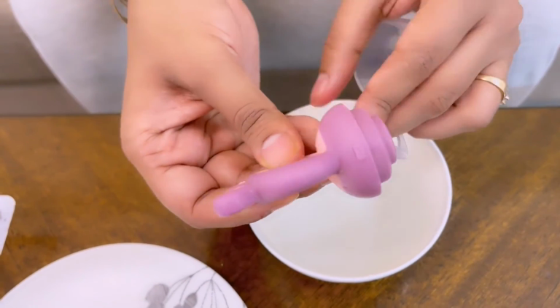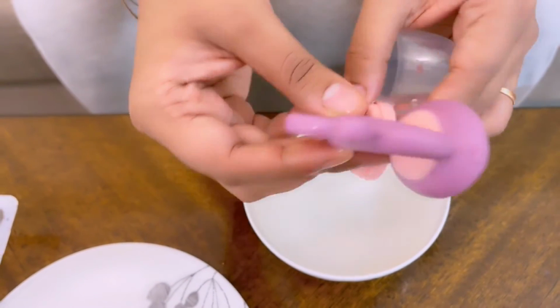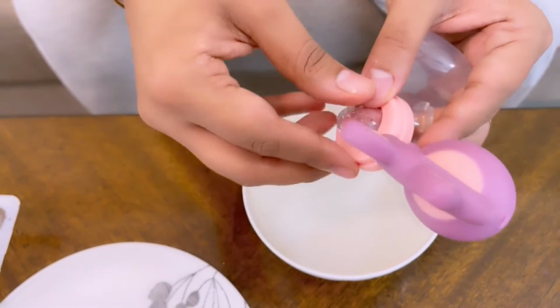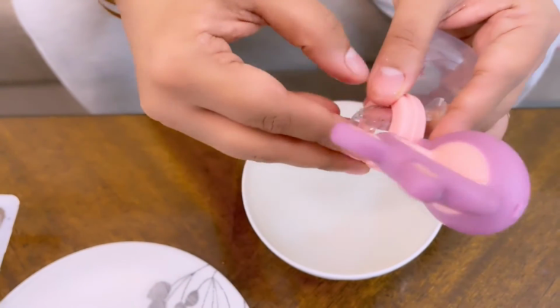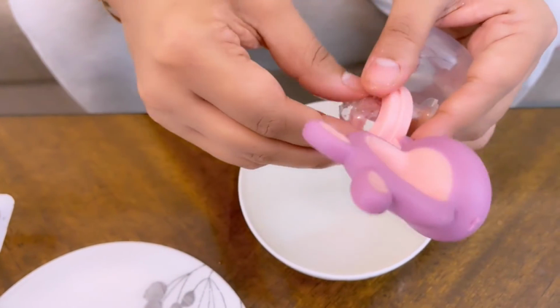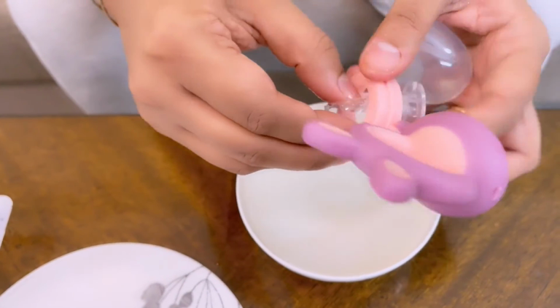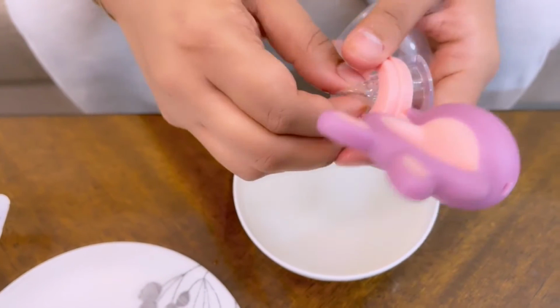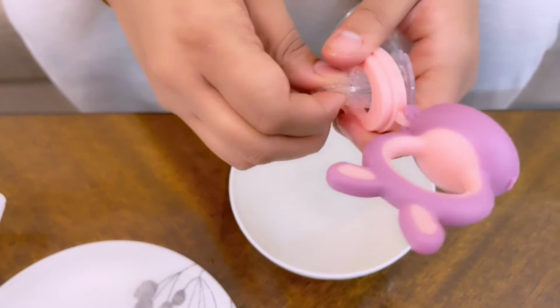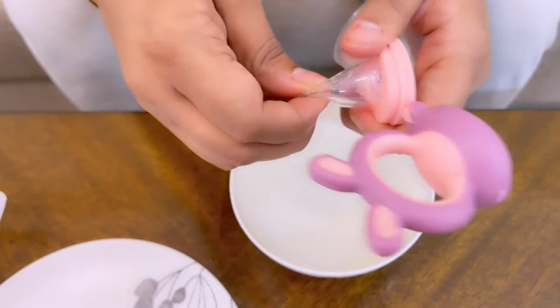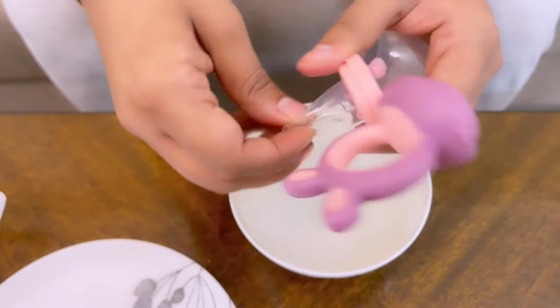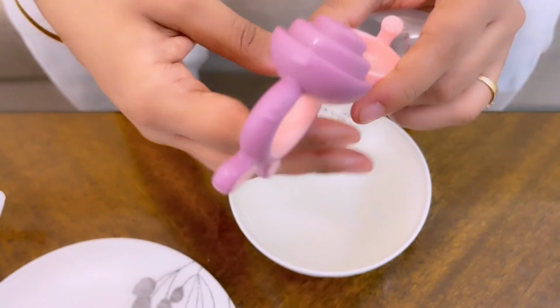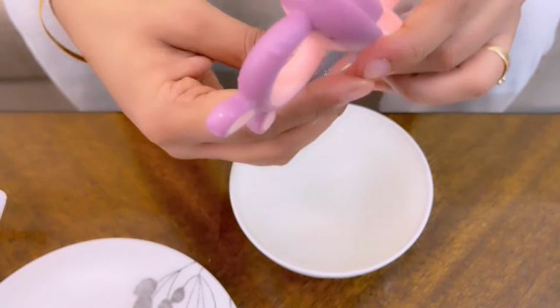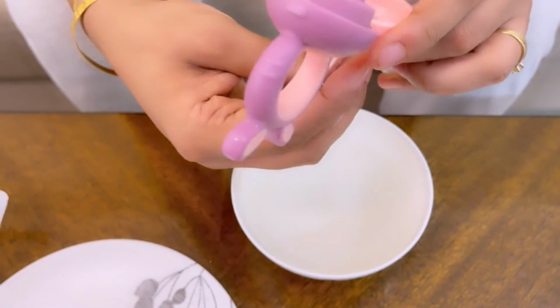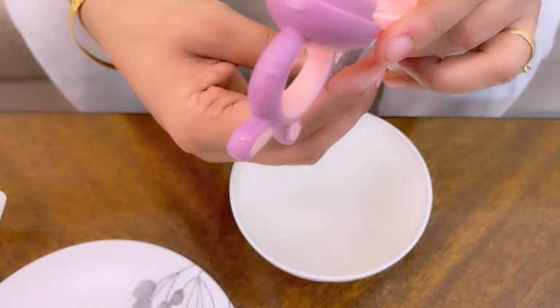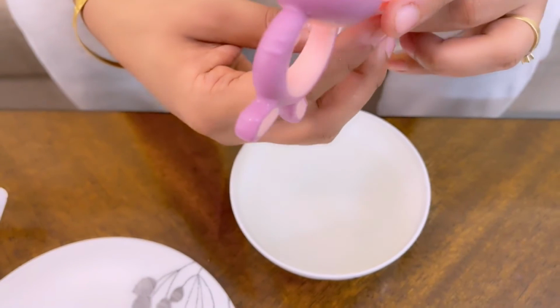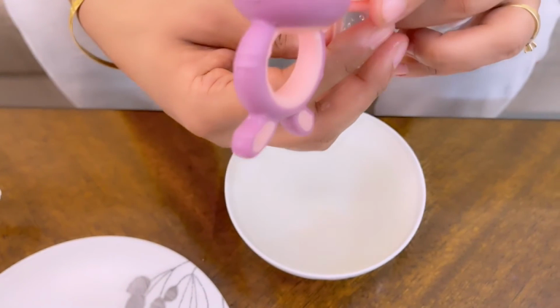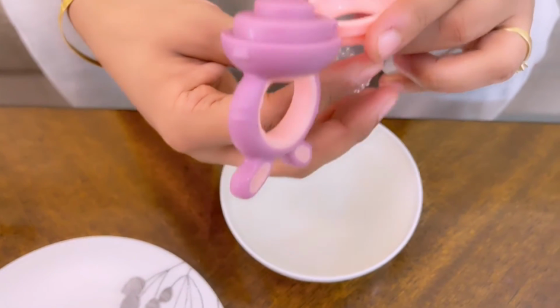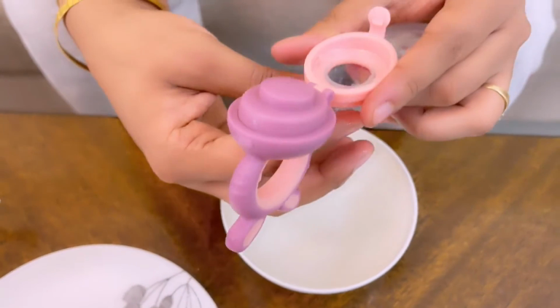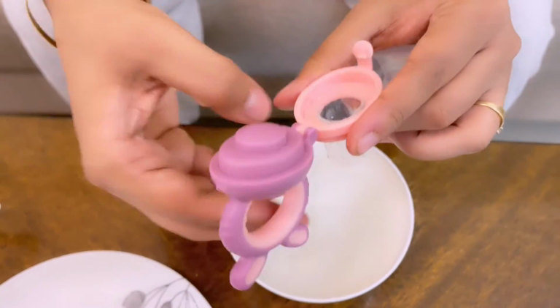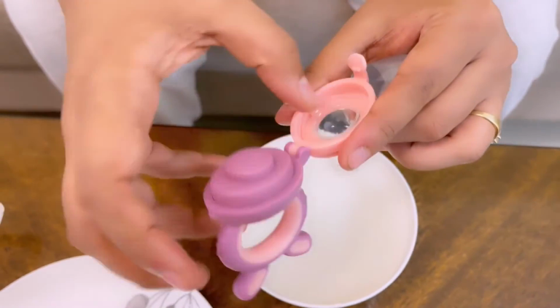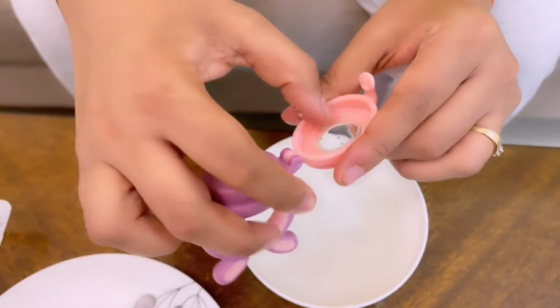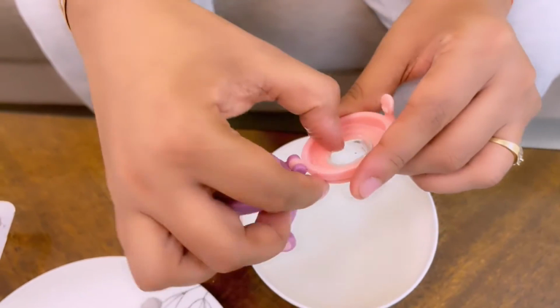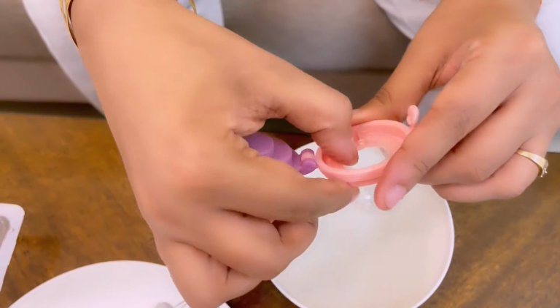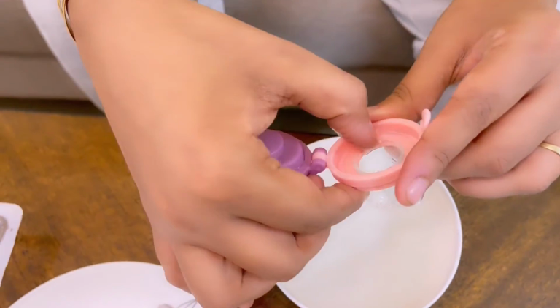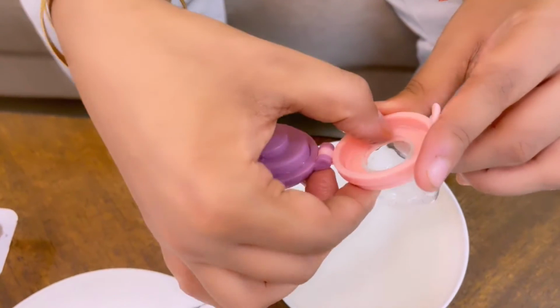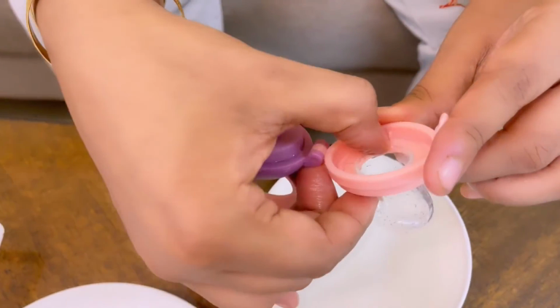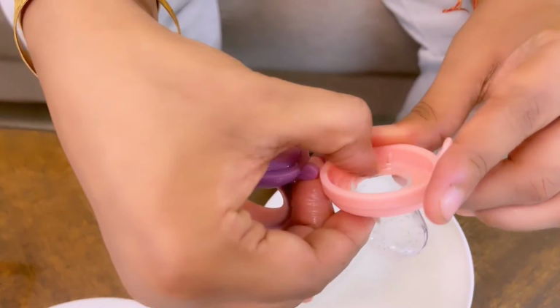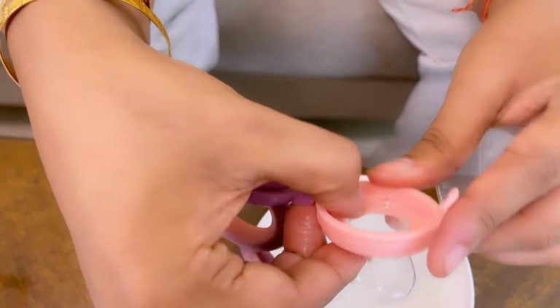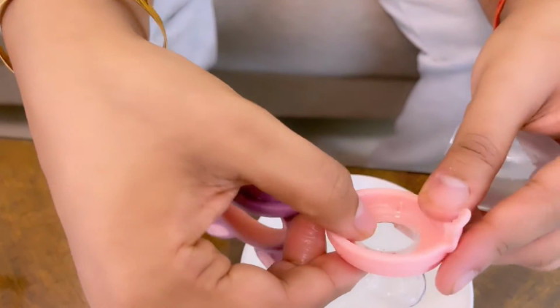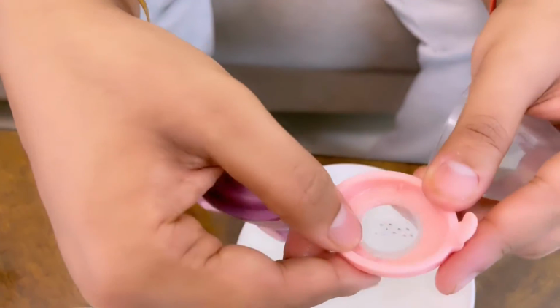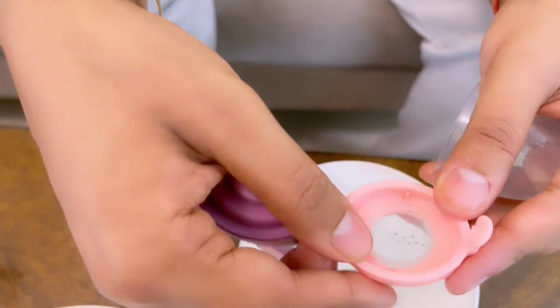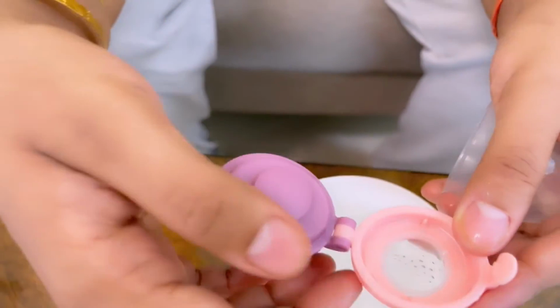Here it rolls in and goes together. And if you look here, it all fits in cleanly.